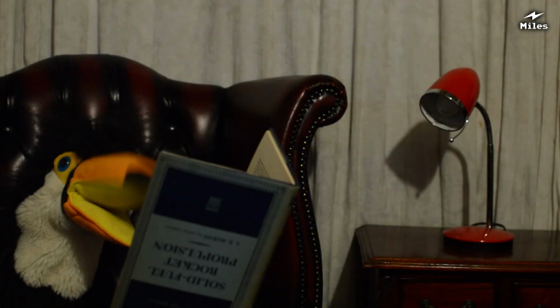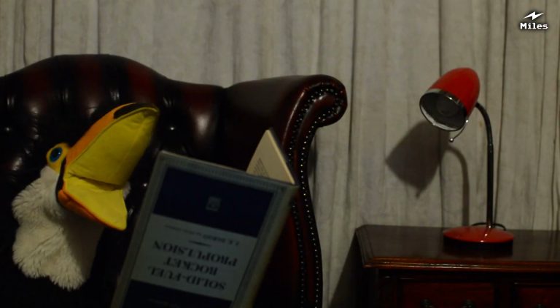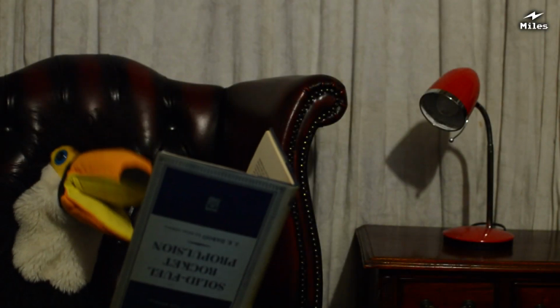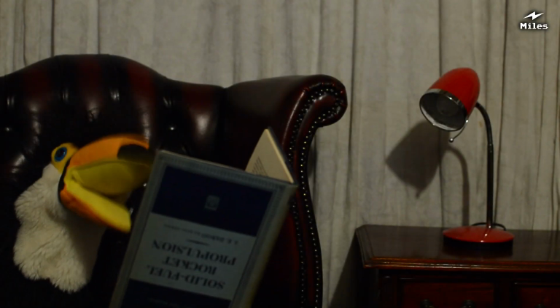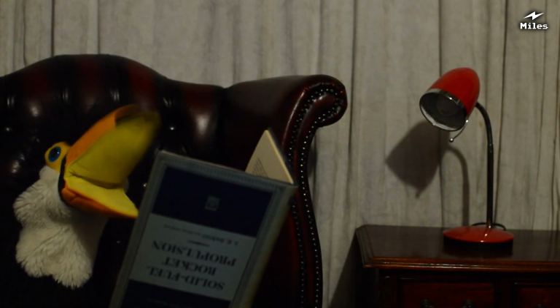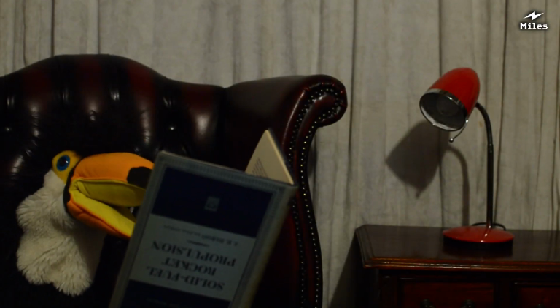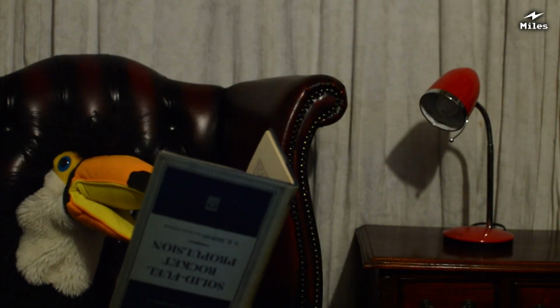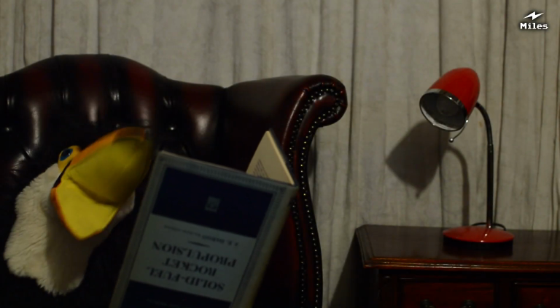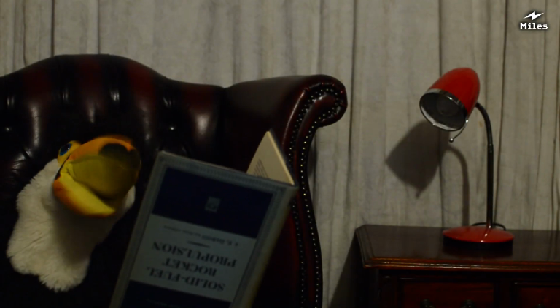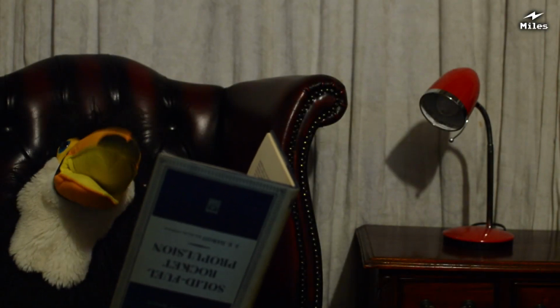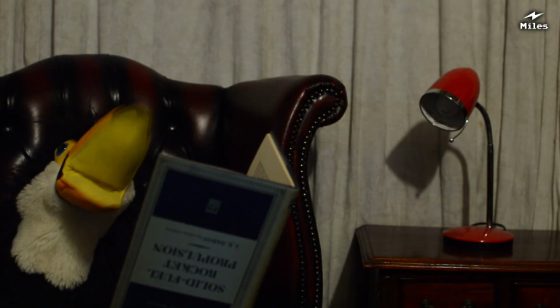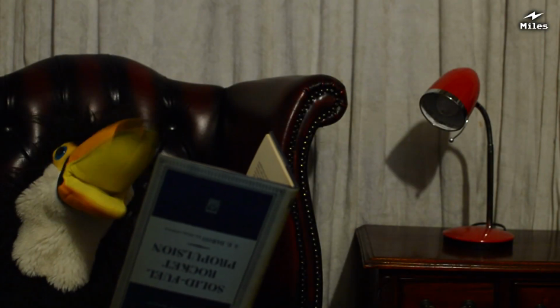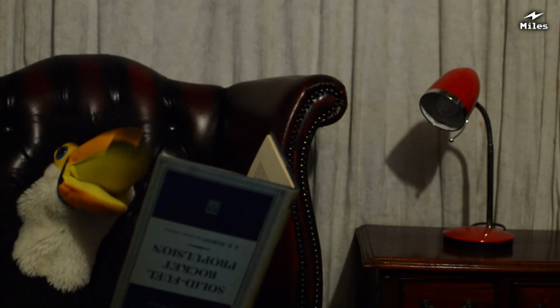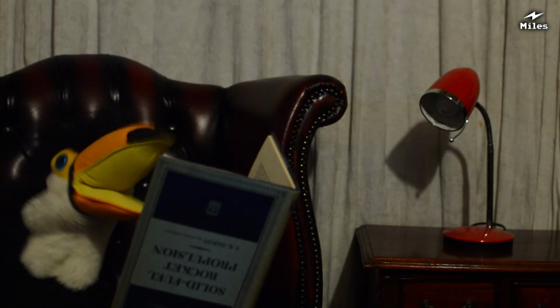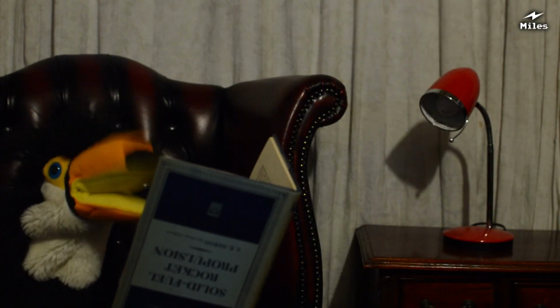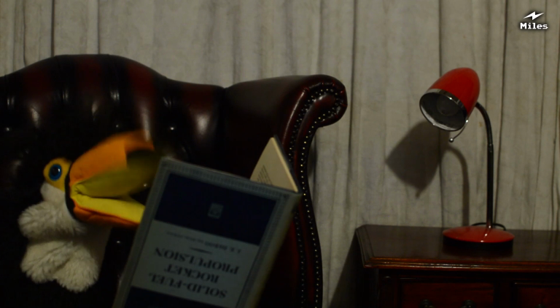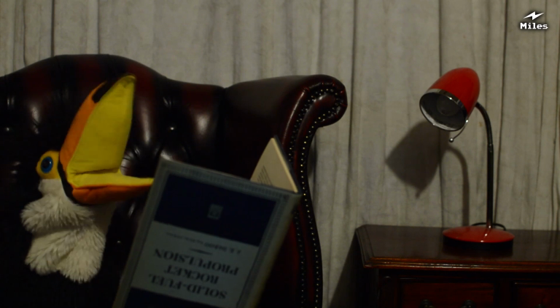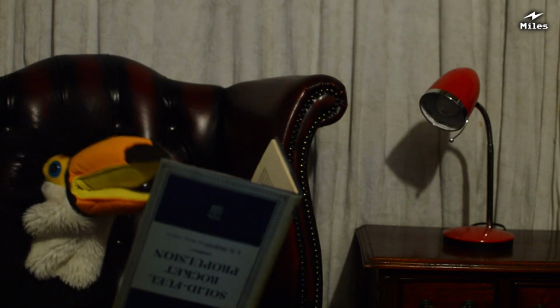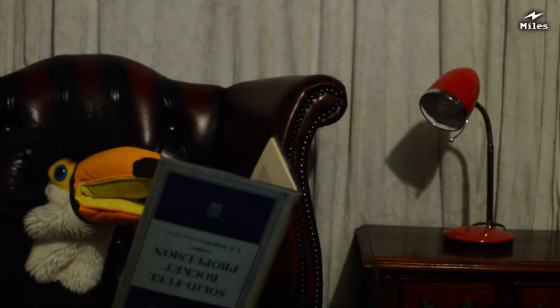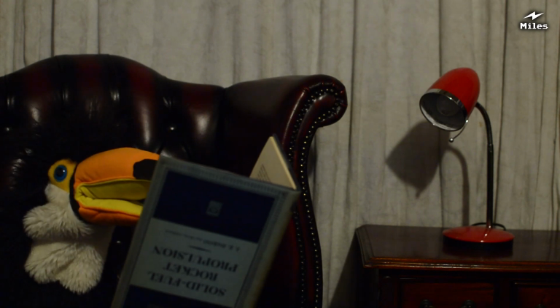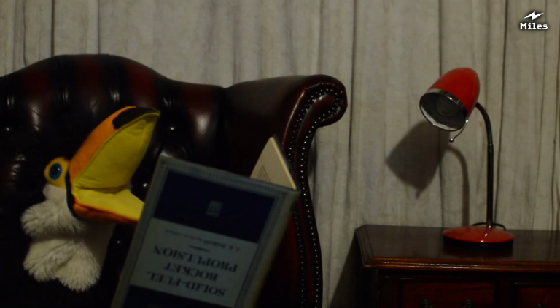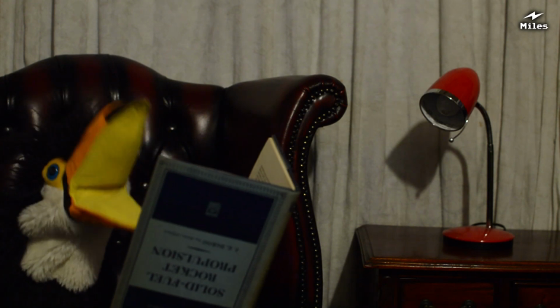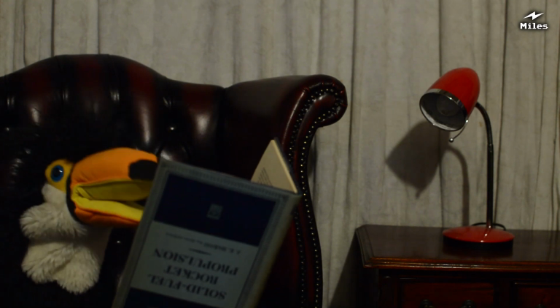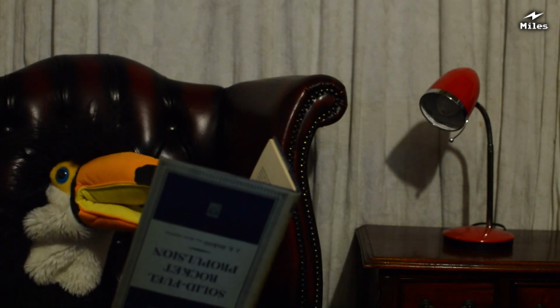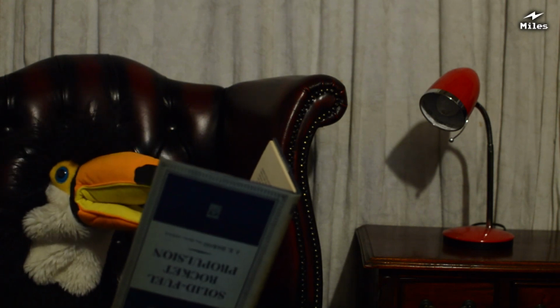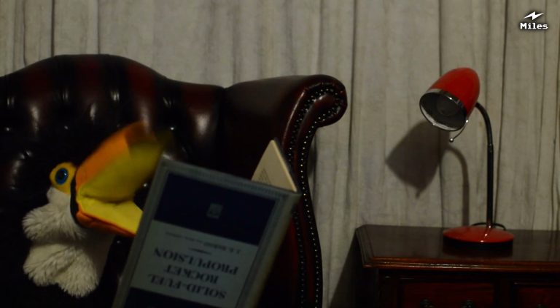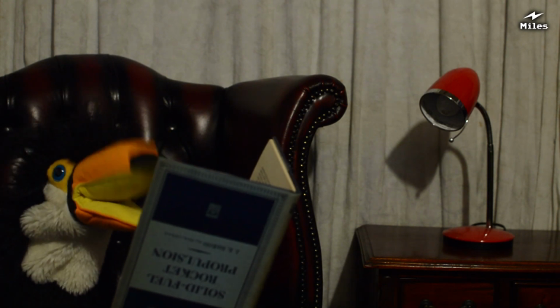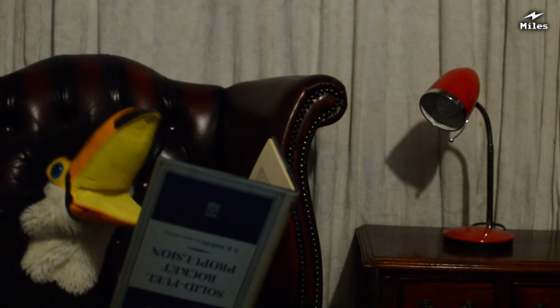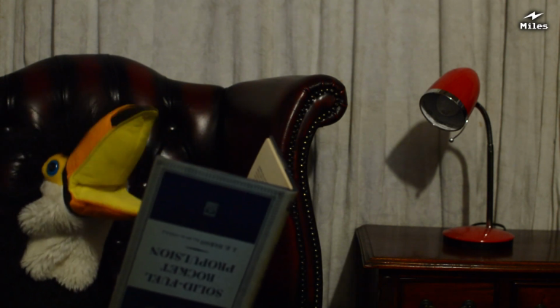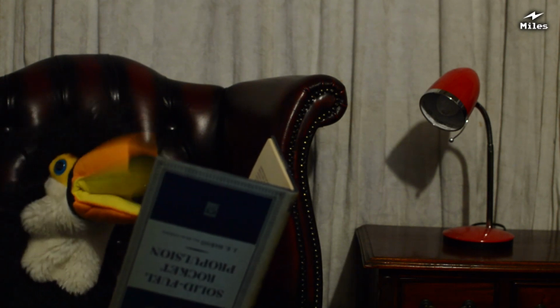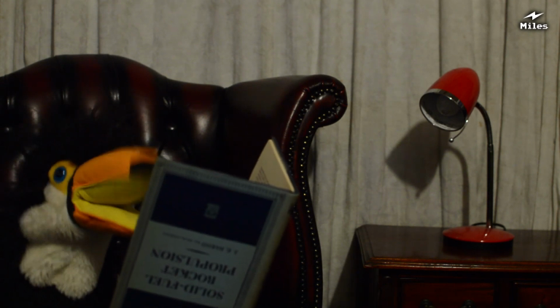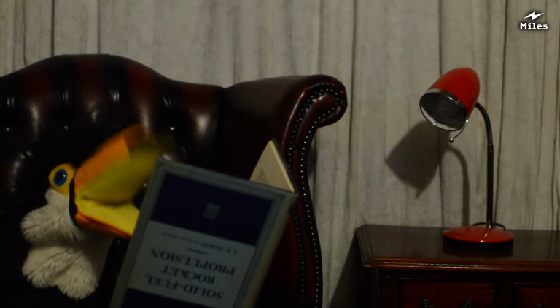Oh, flippin' heck. It's too dark in here to read my book properly. I know — I'll go and plug that light in over there.